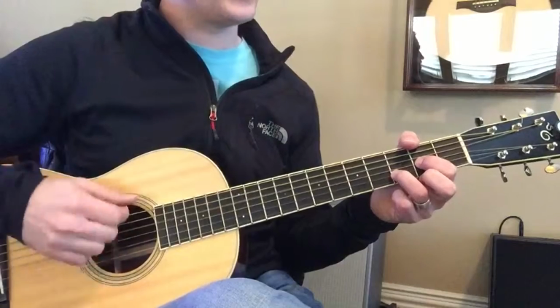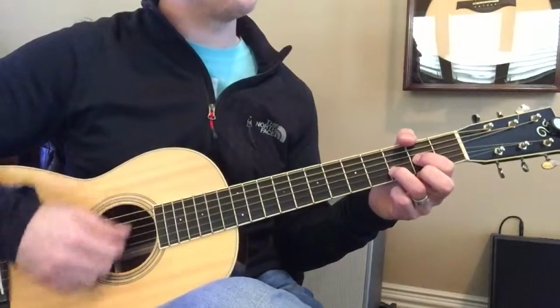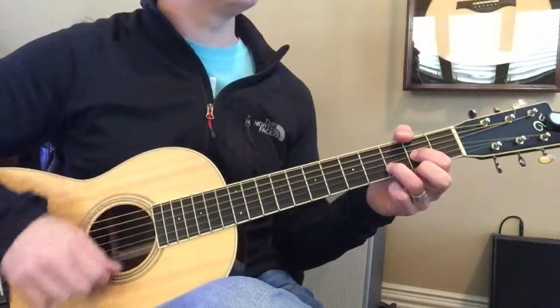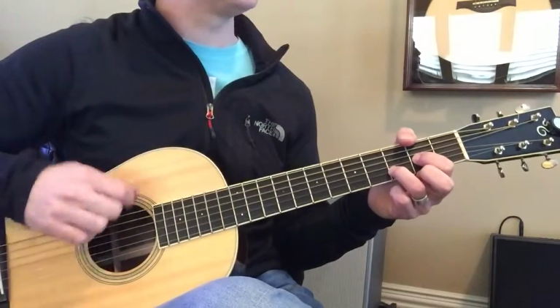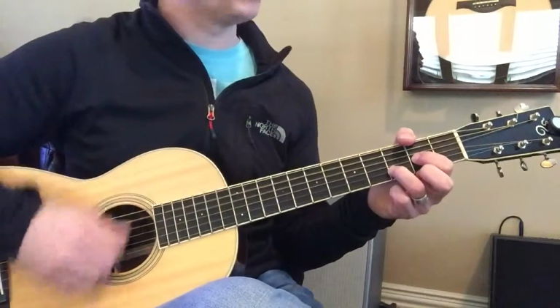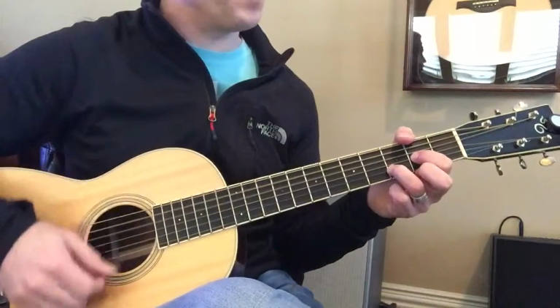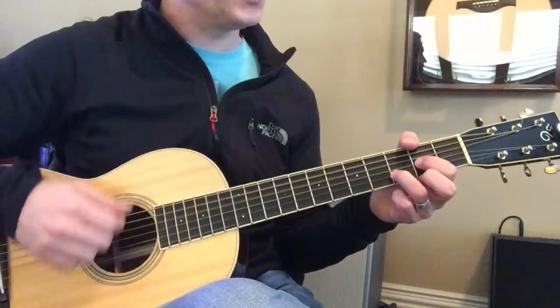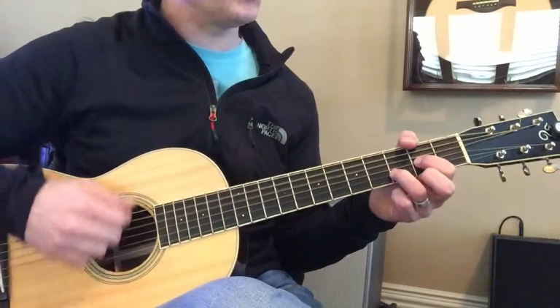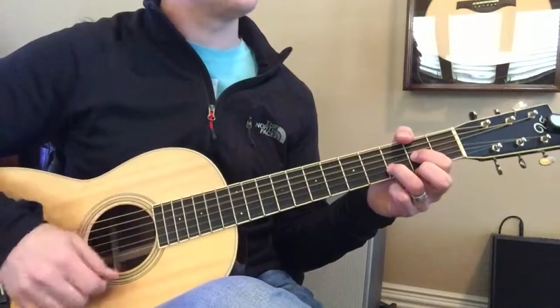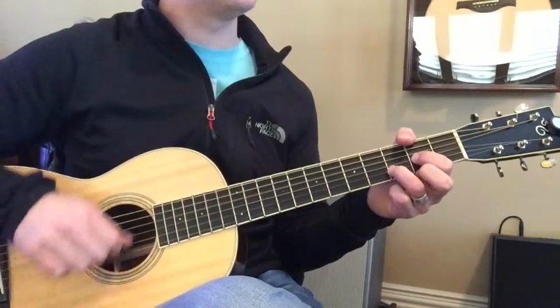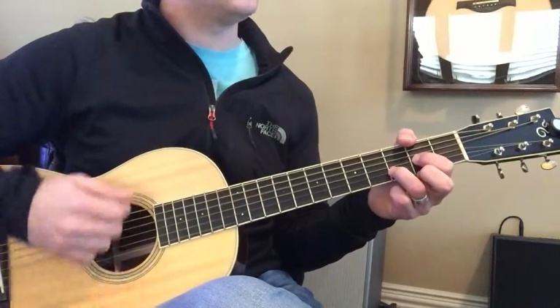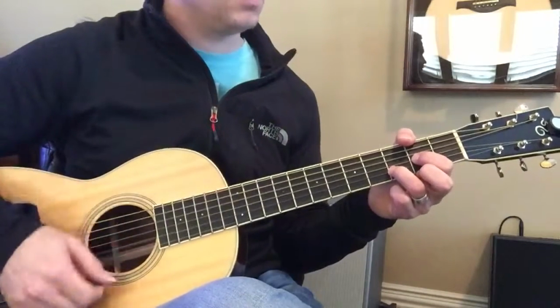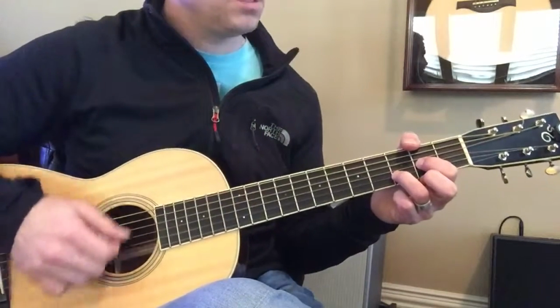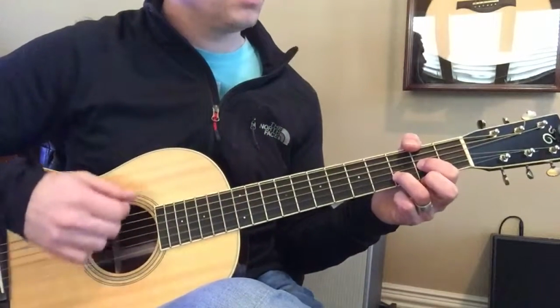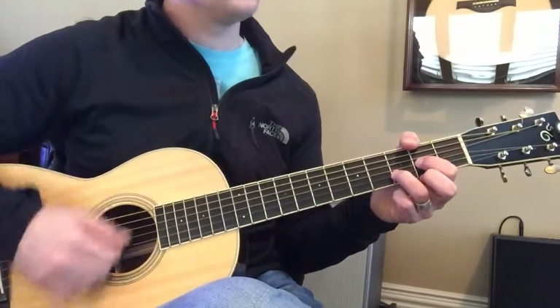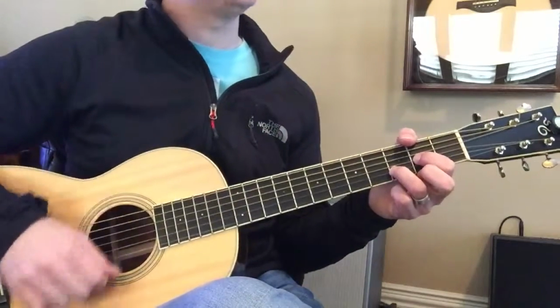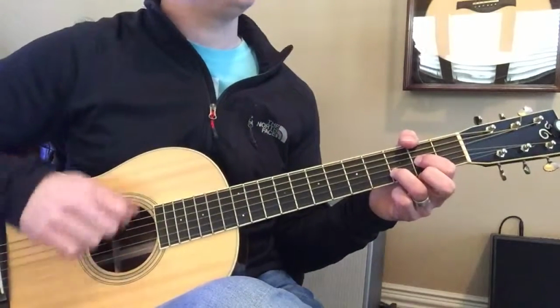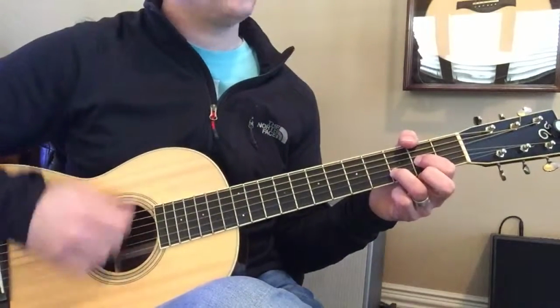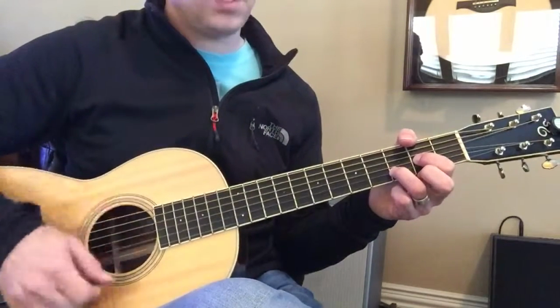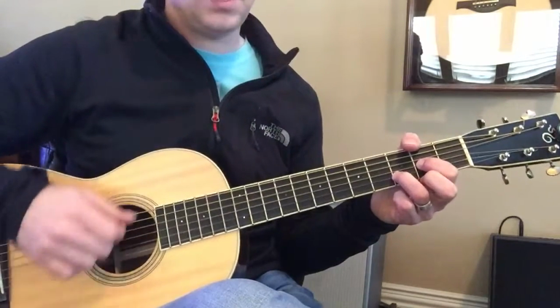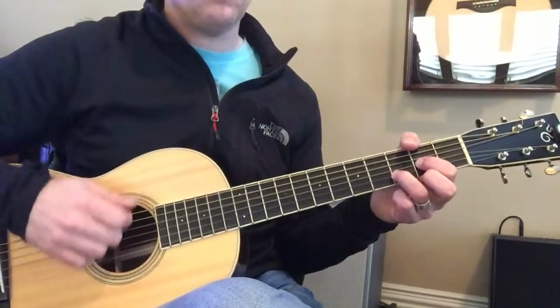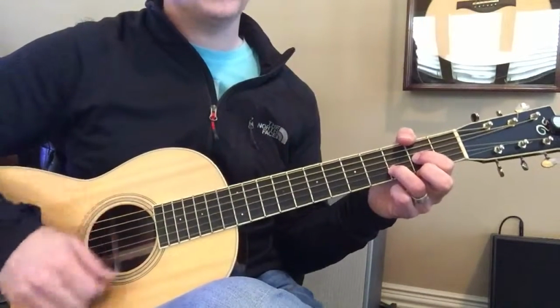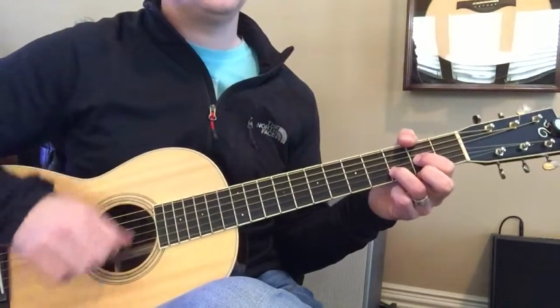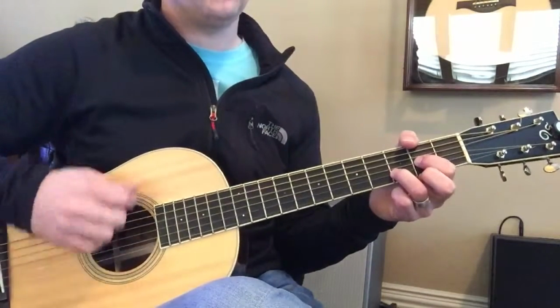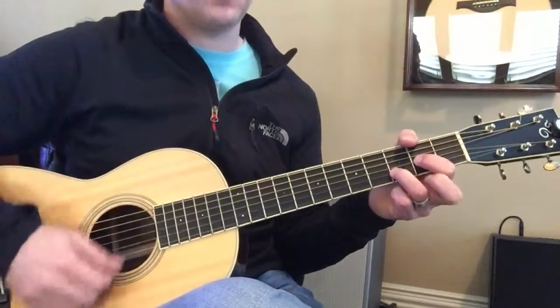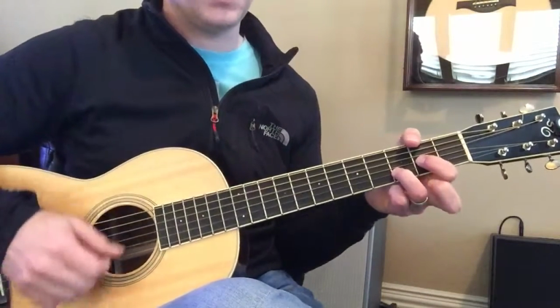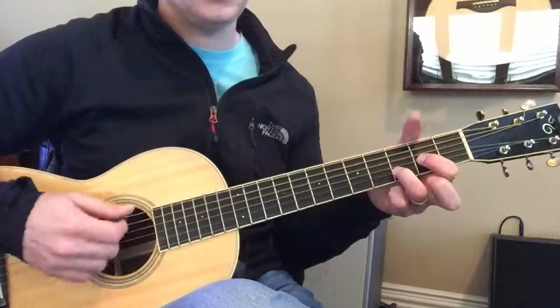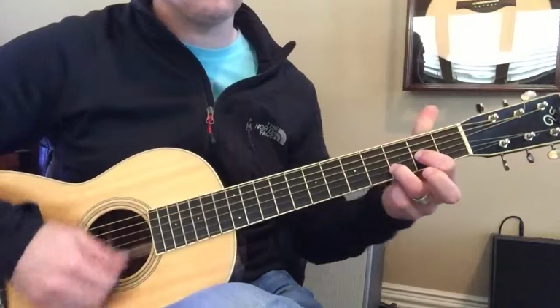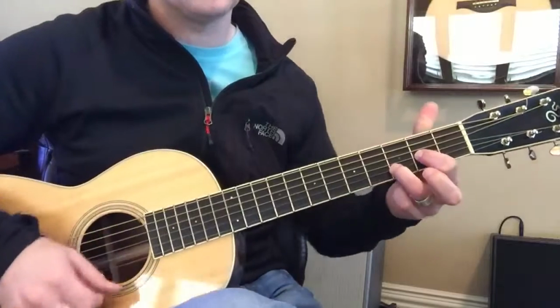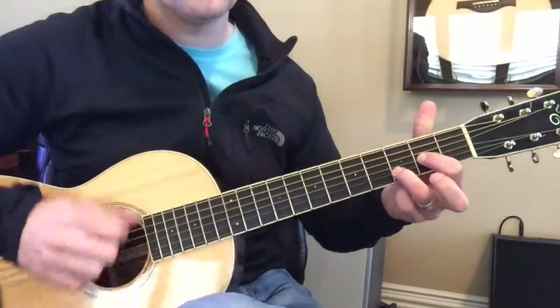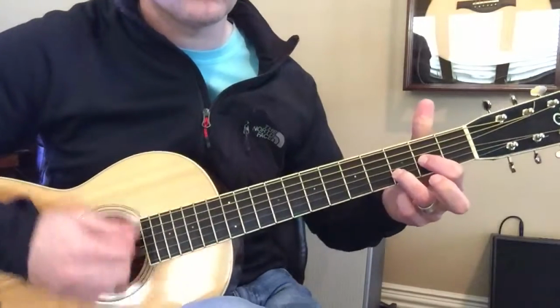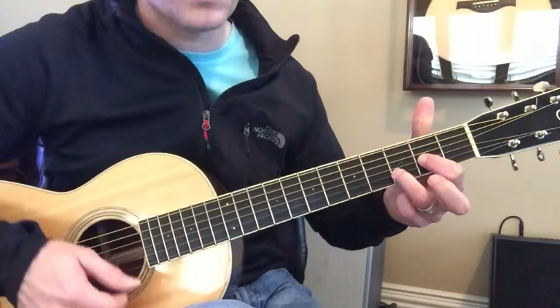So they have this little triplet strum. One, two, three. One, two, three. One, two, three.